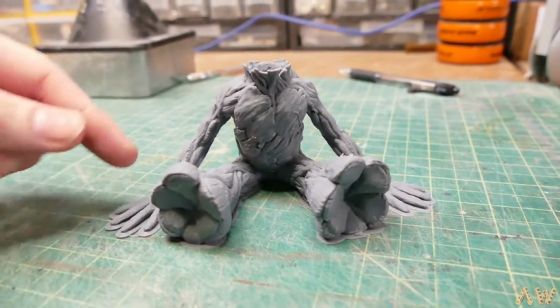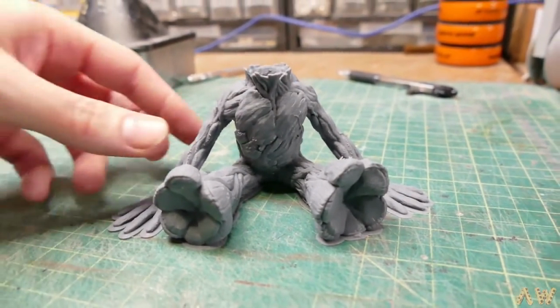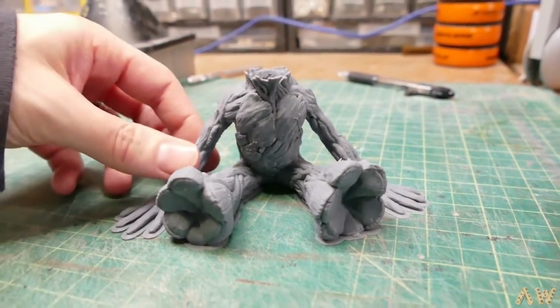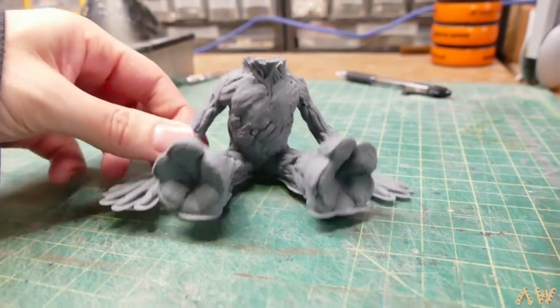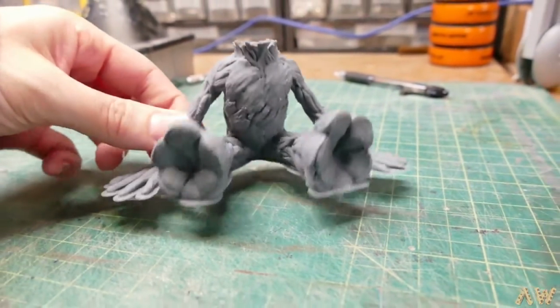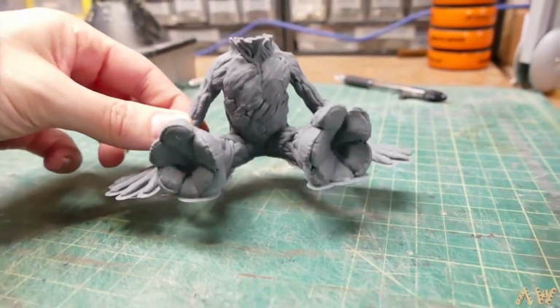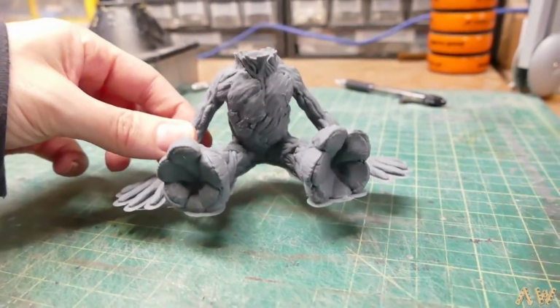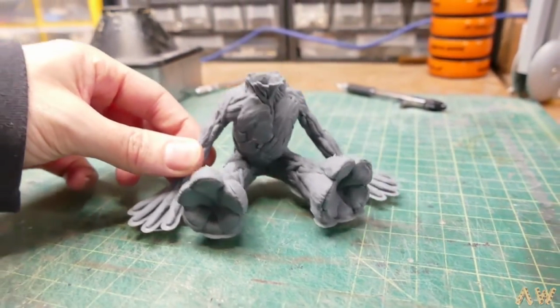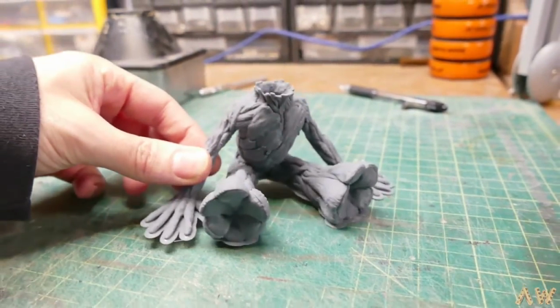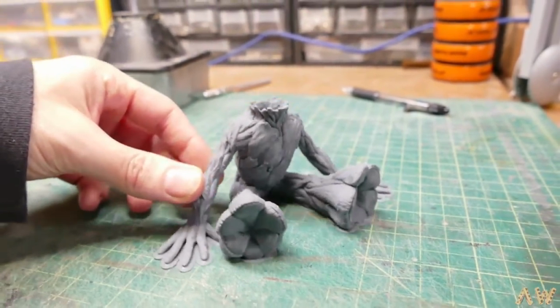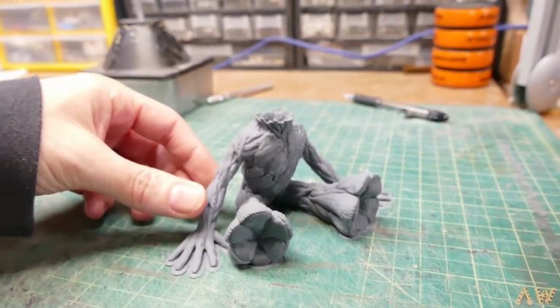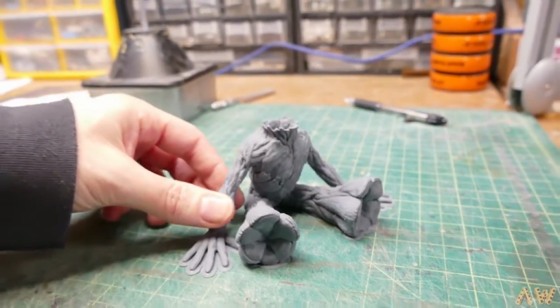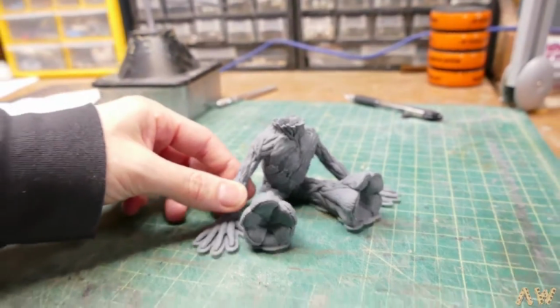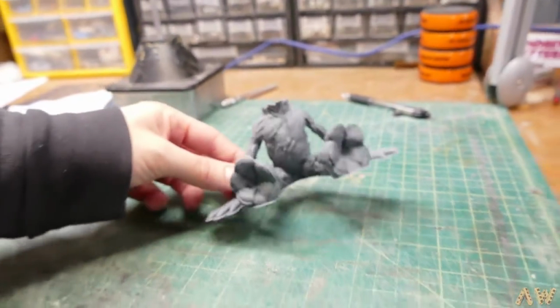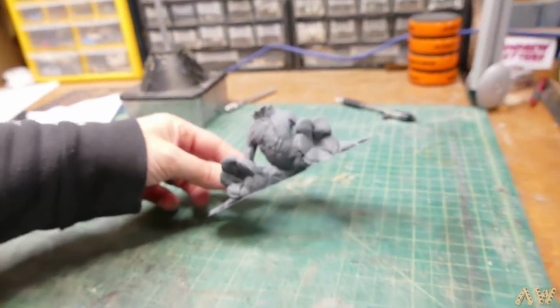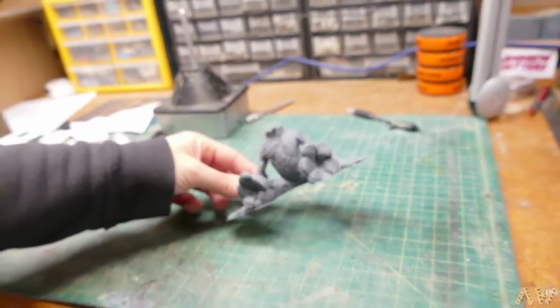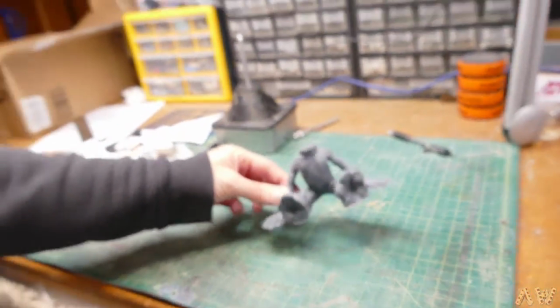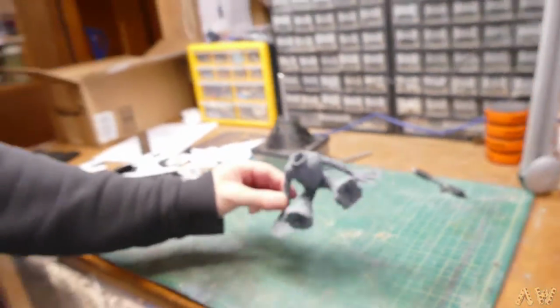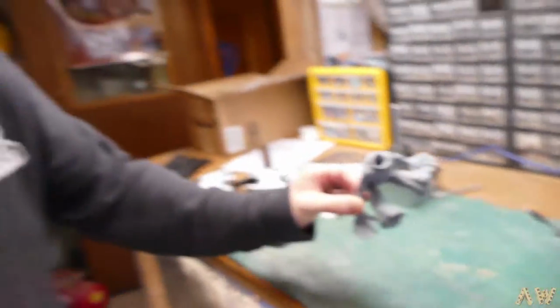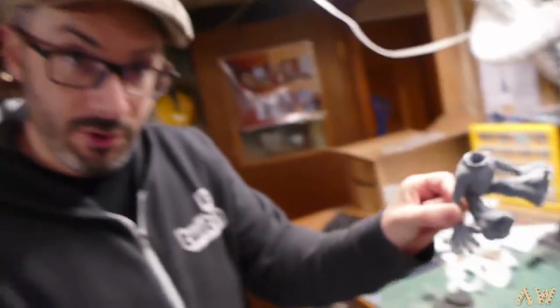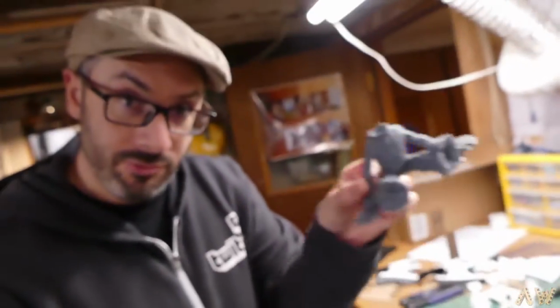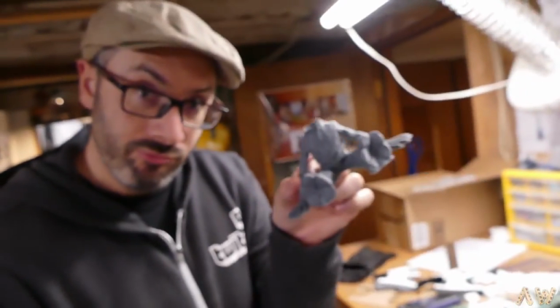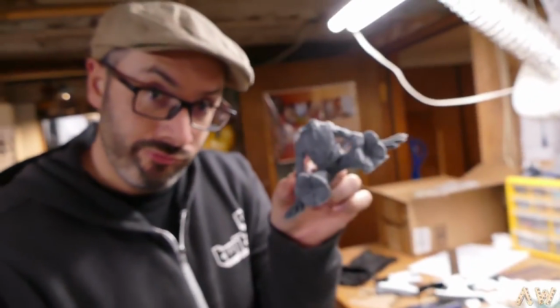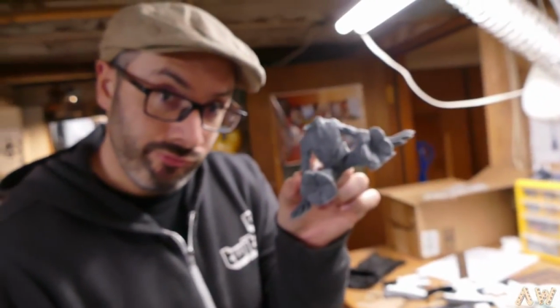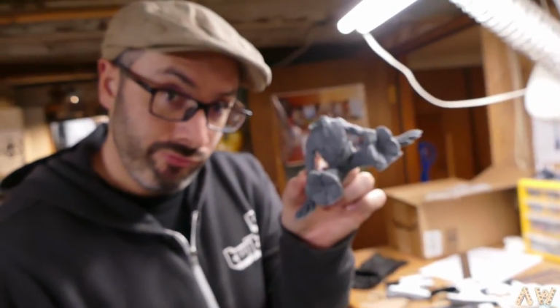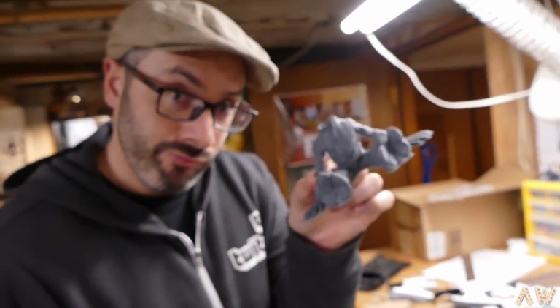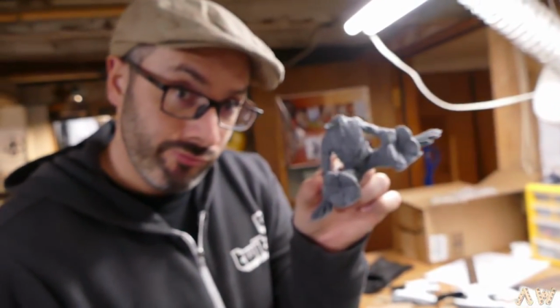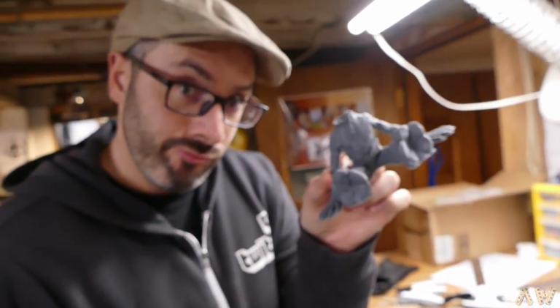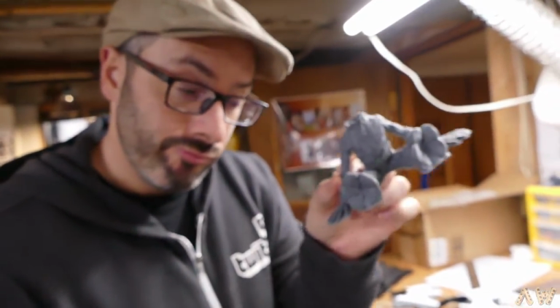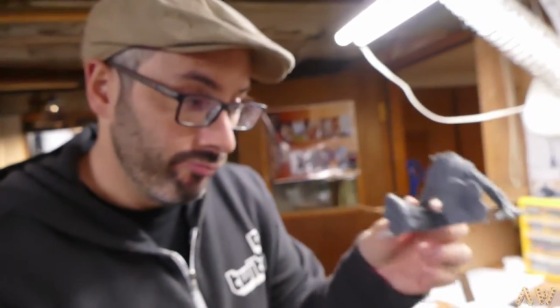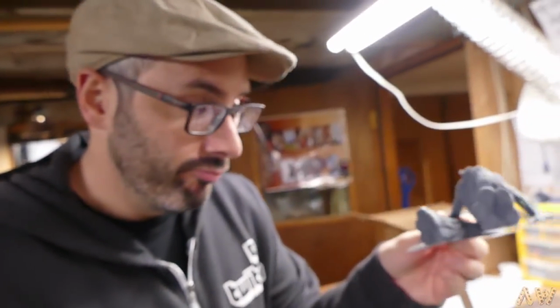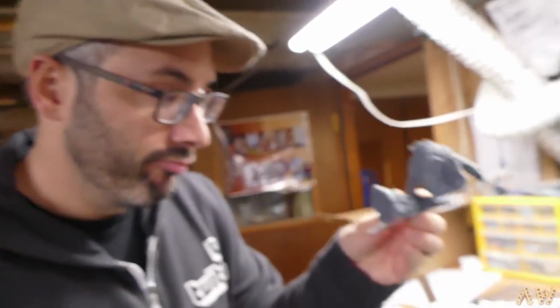This is something we found on Thingiverse, so you can go look for a baby Groot on Thingiverse.